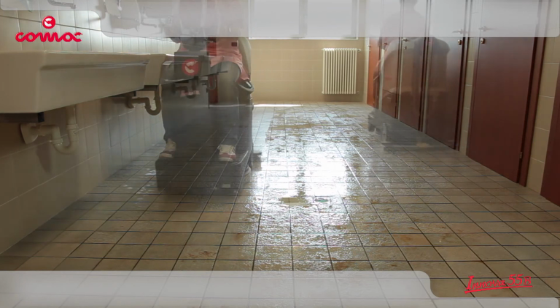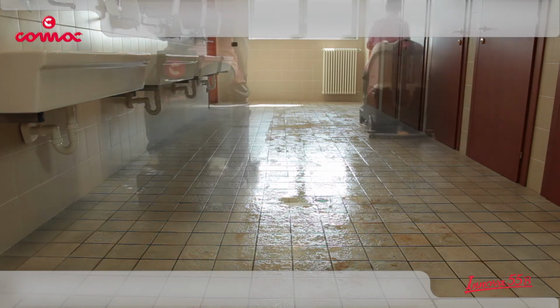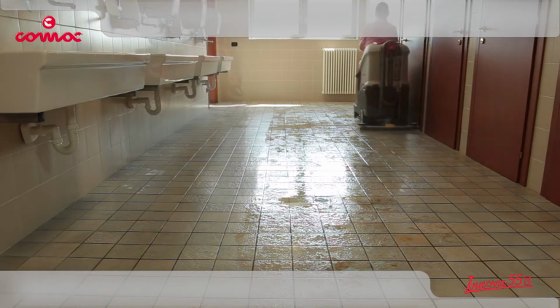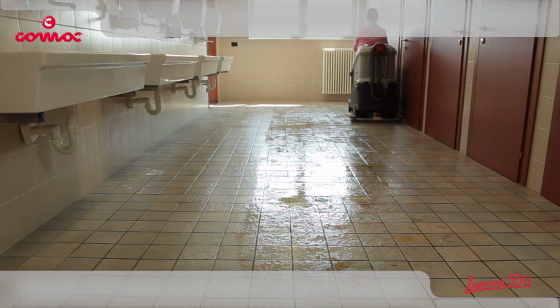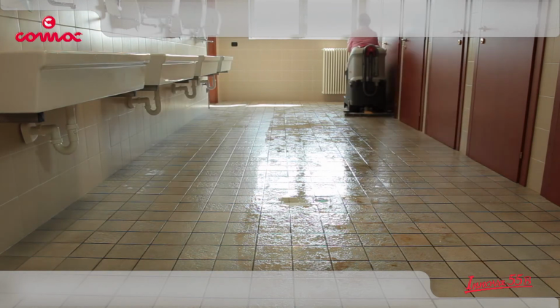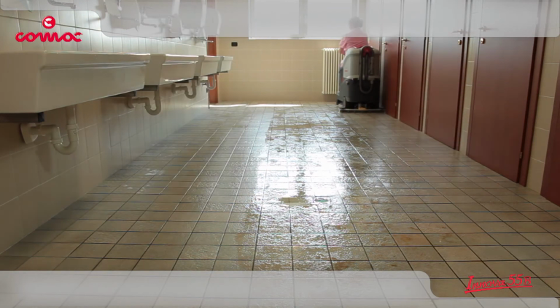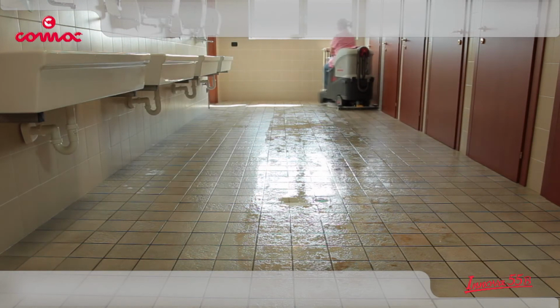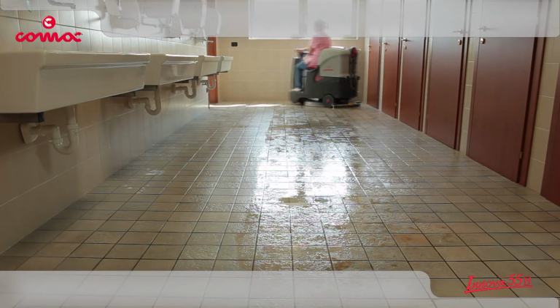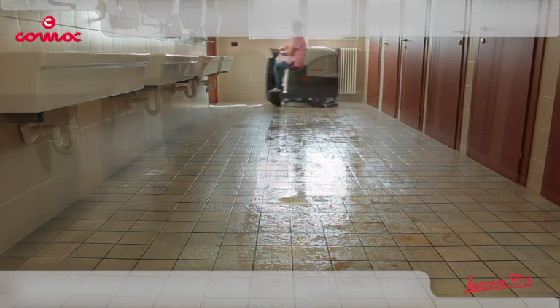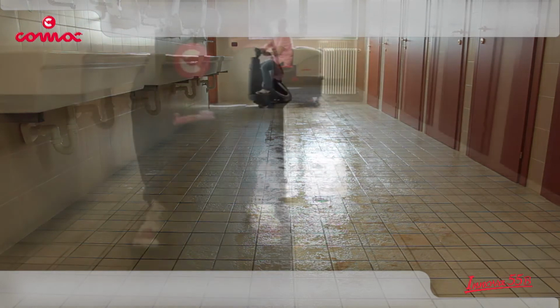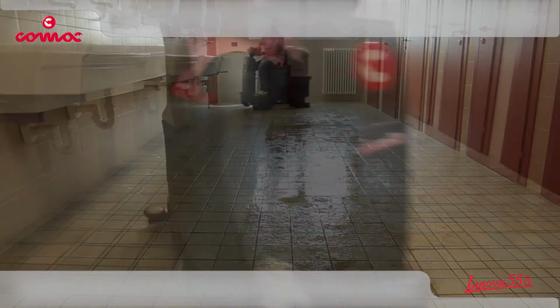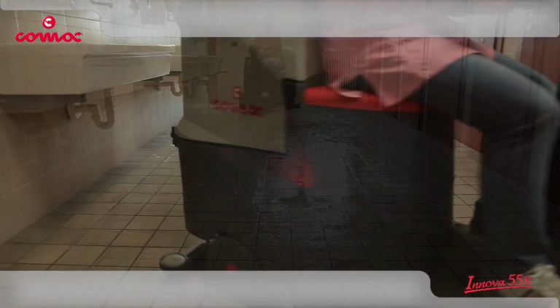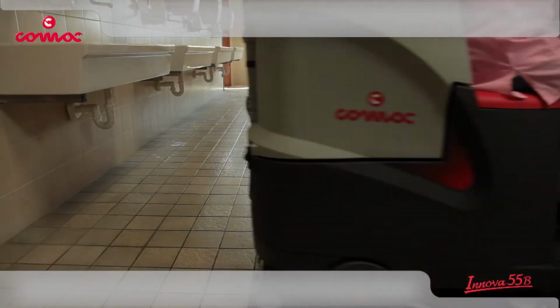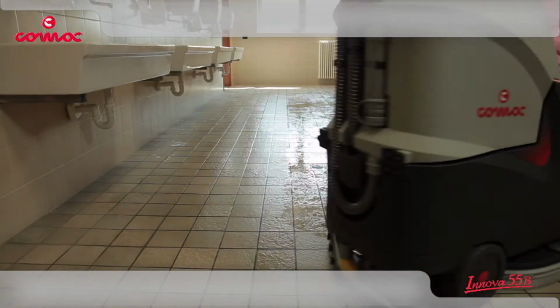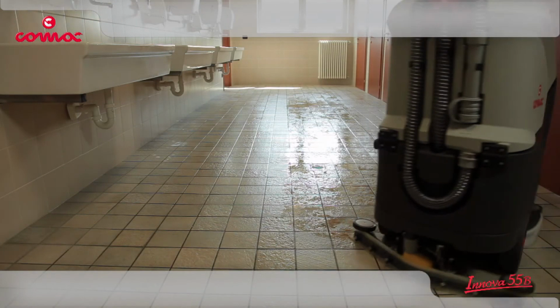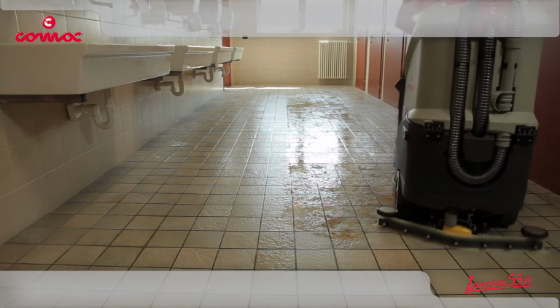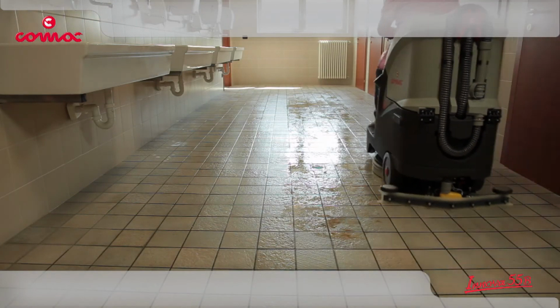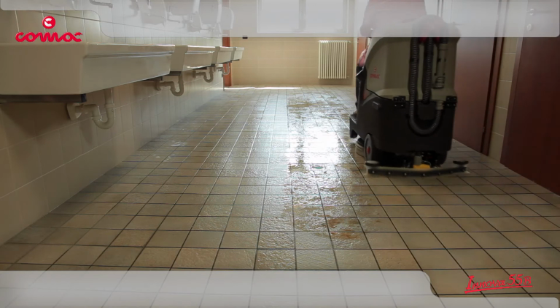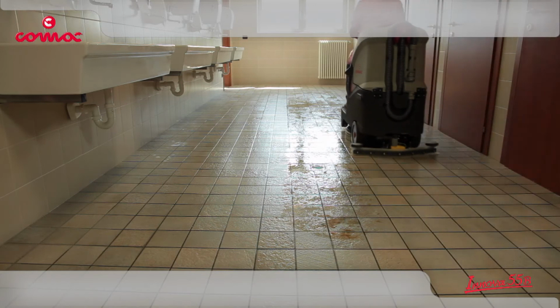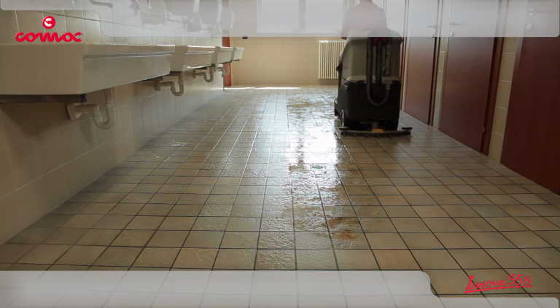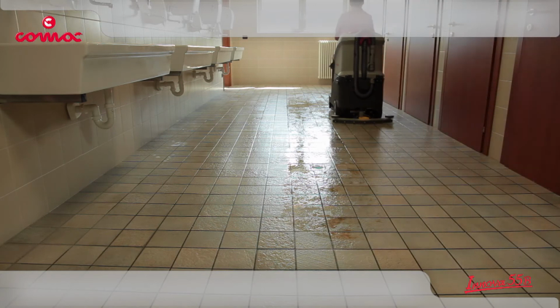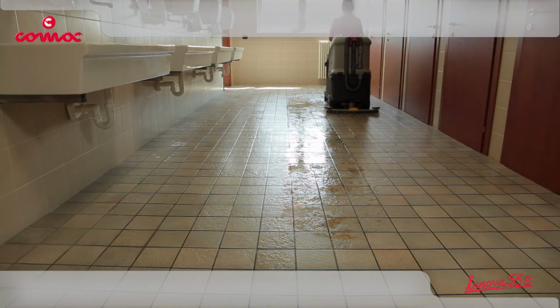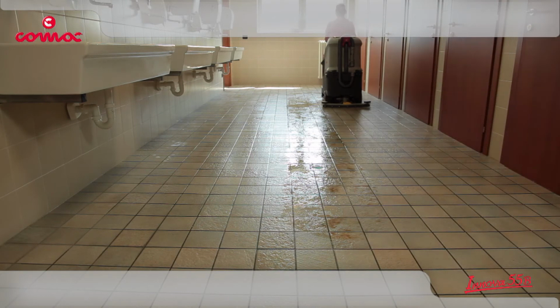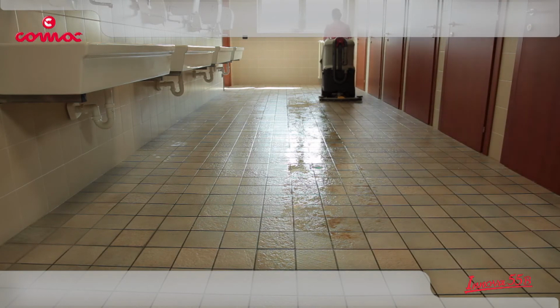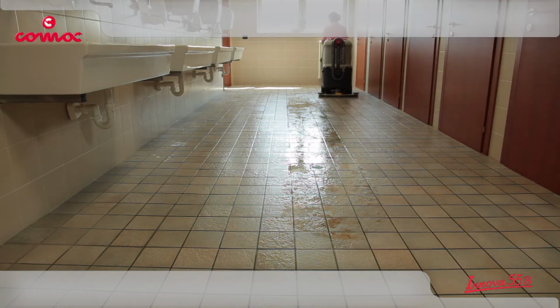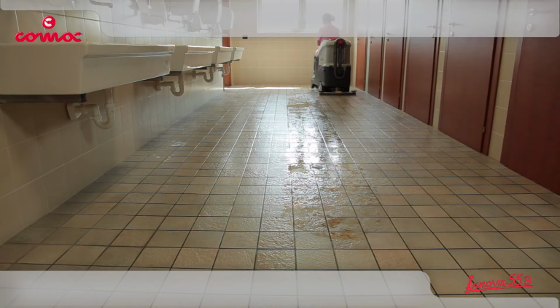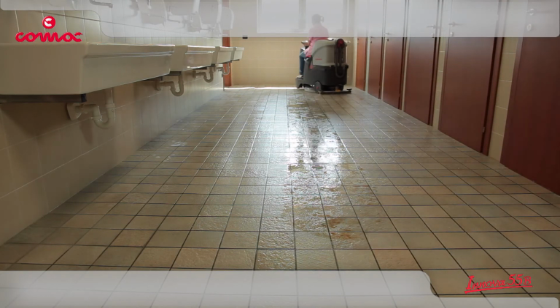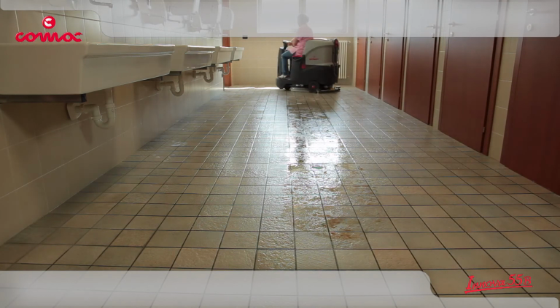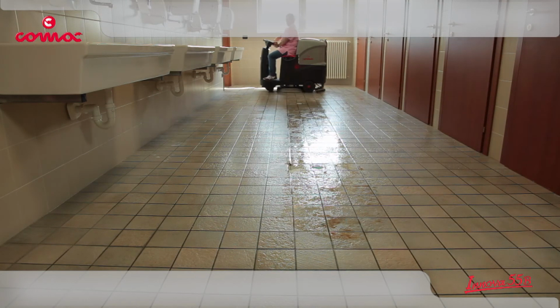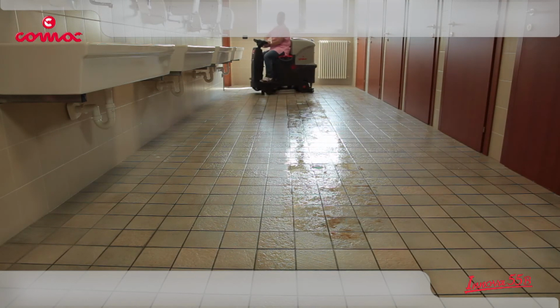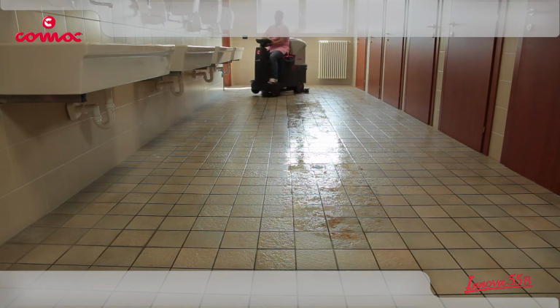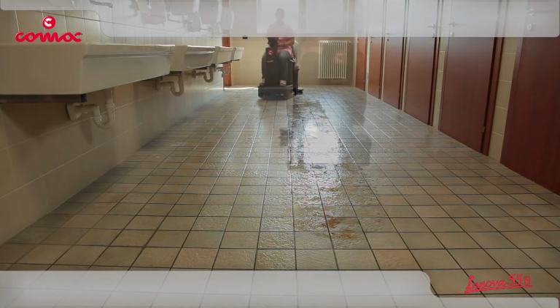Innova 55 quickly cleans any type of surface and after only one pass, the floor is perfectly clean and dry.